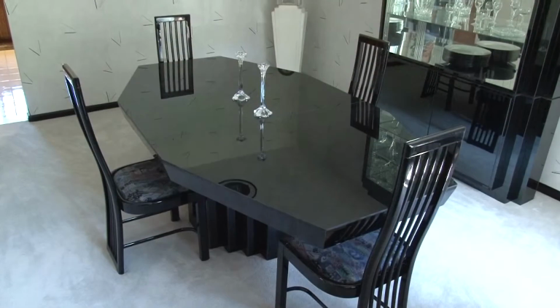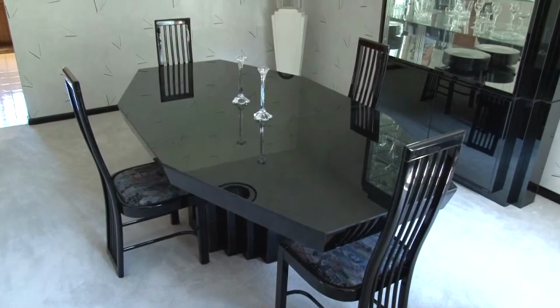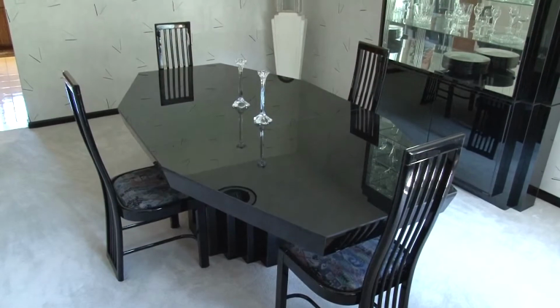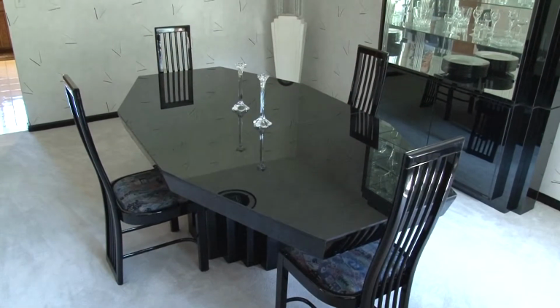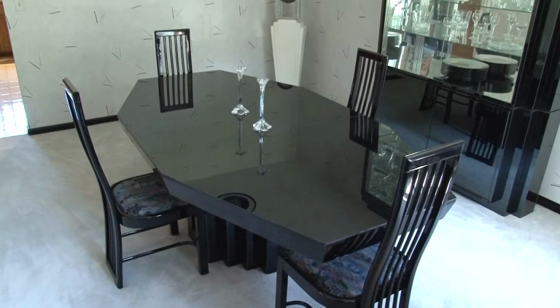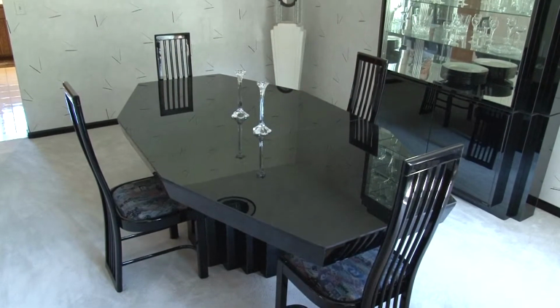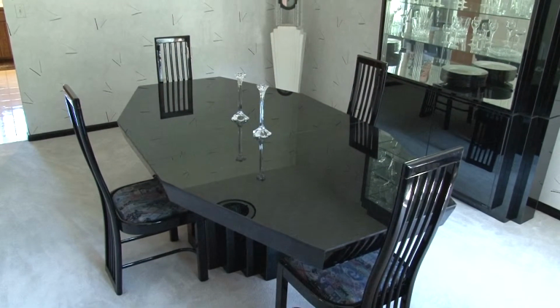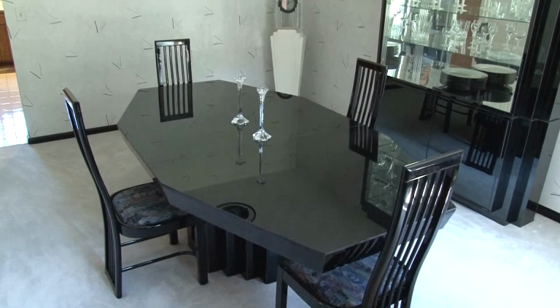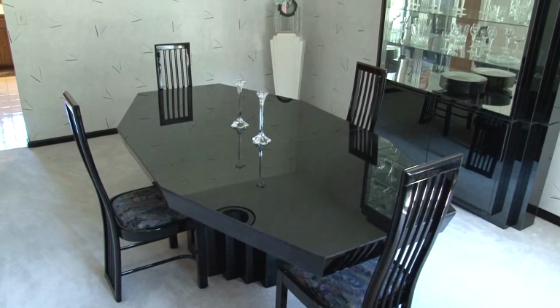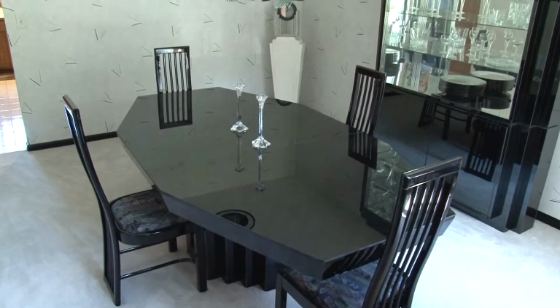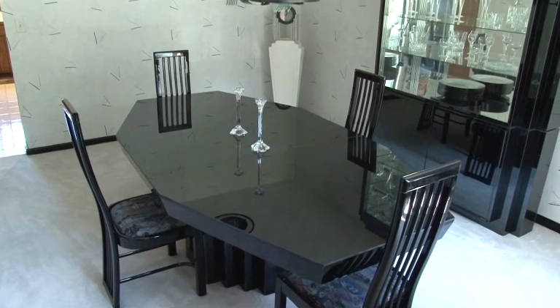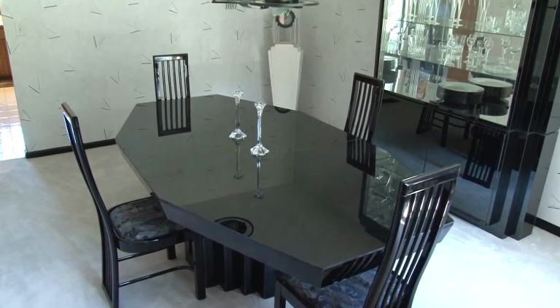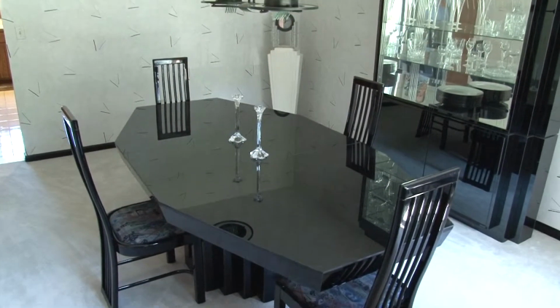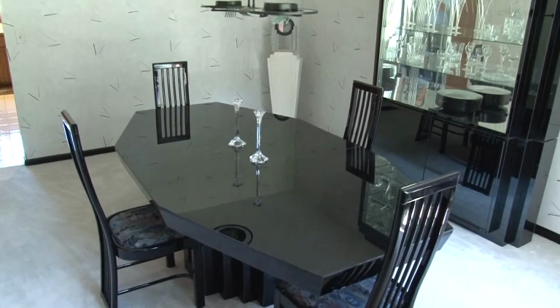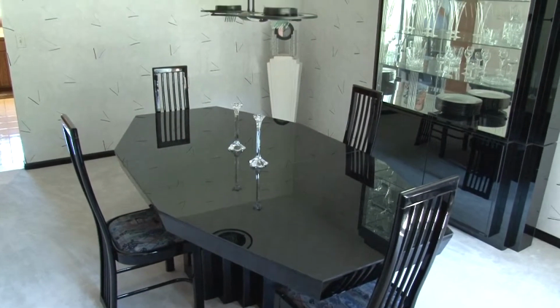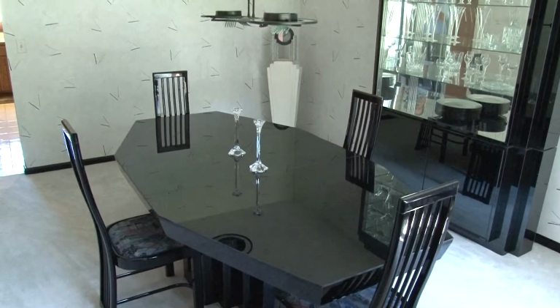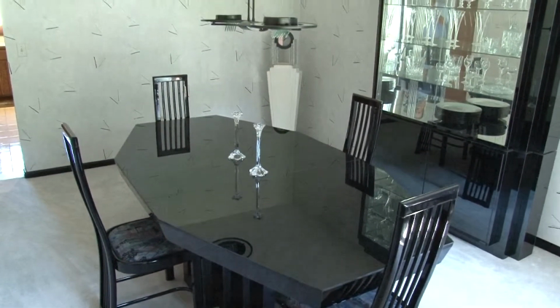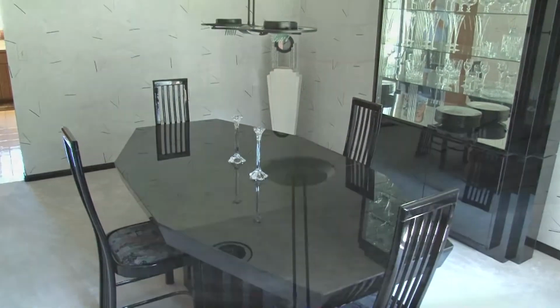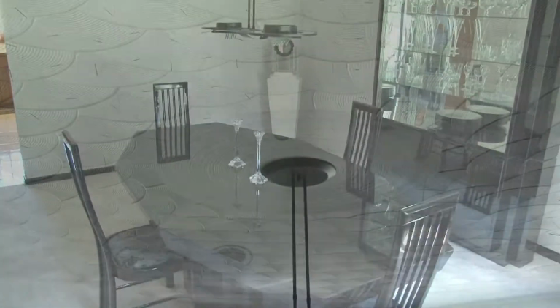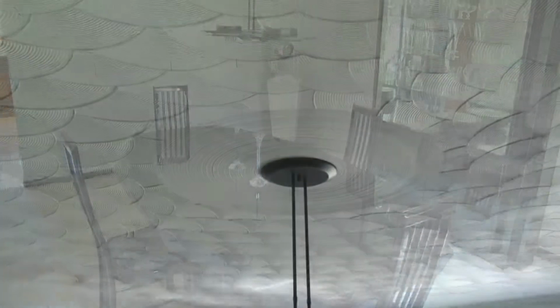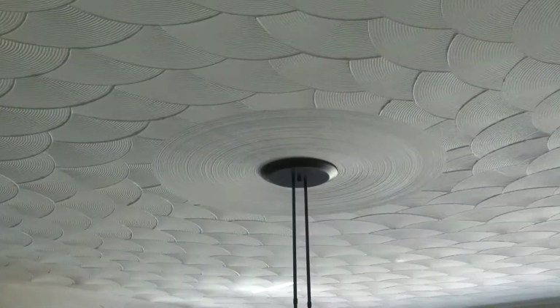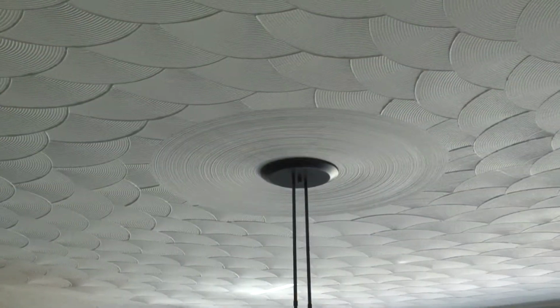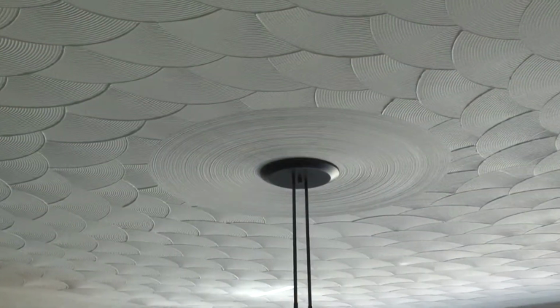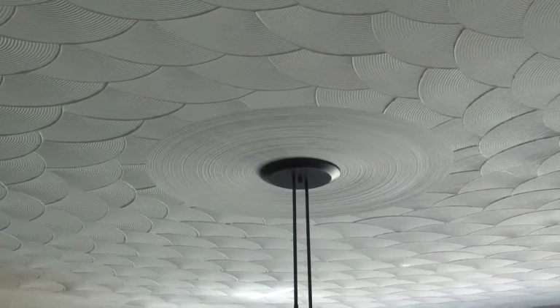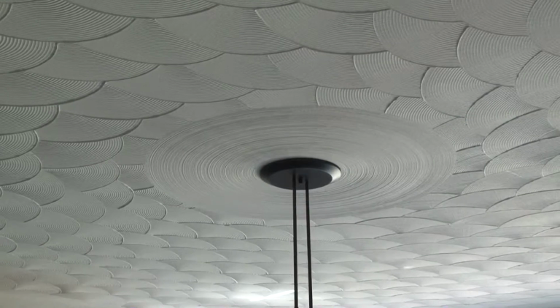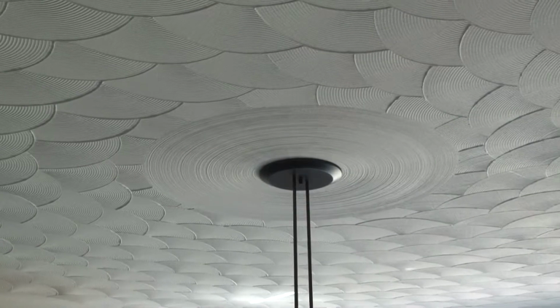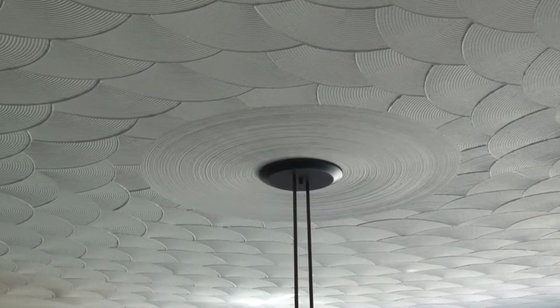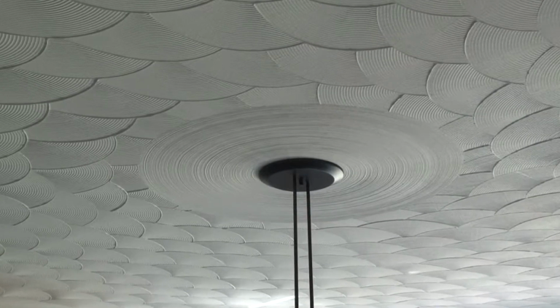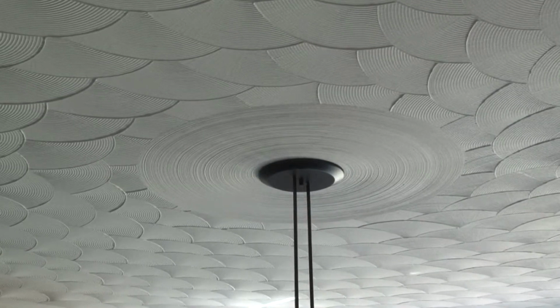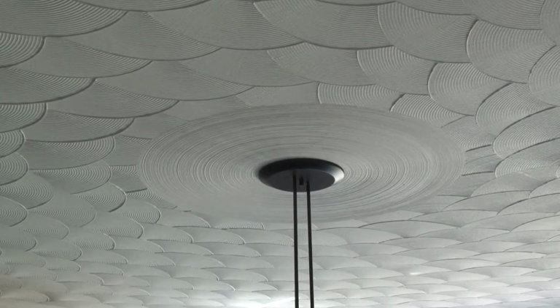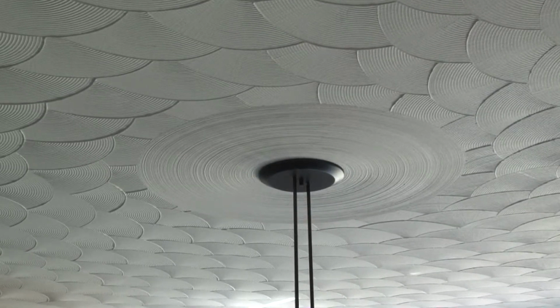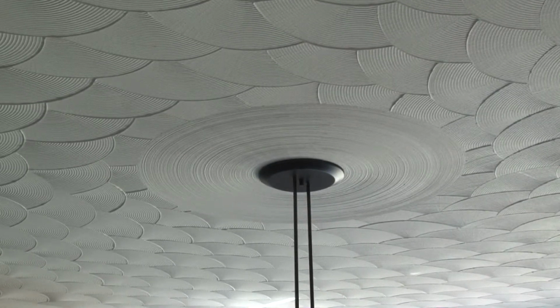Moving across the hallway we find the formal dining area with a uniquely designed sculpted ceiling.